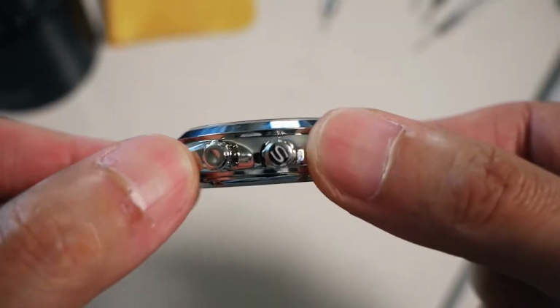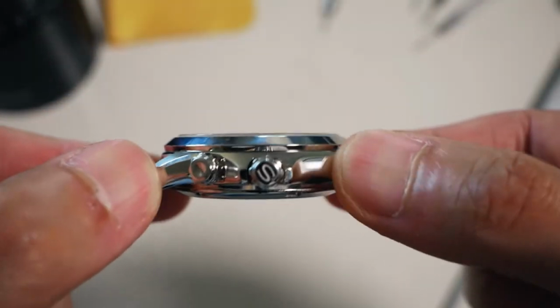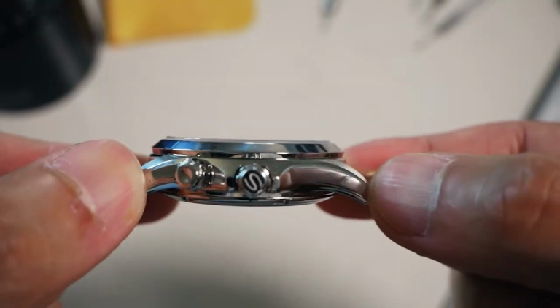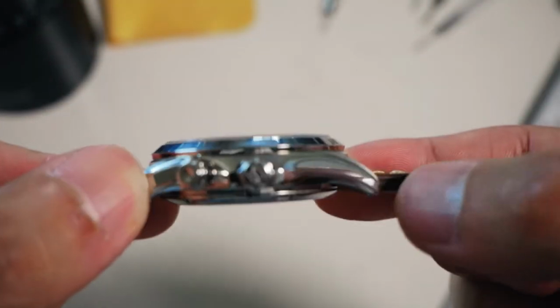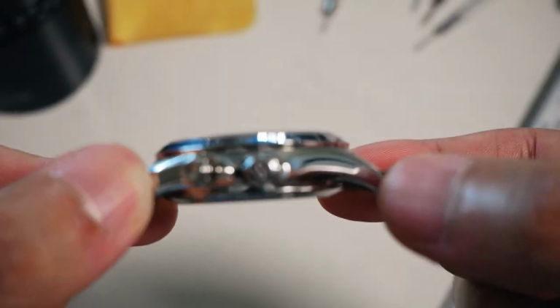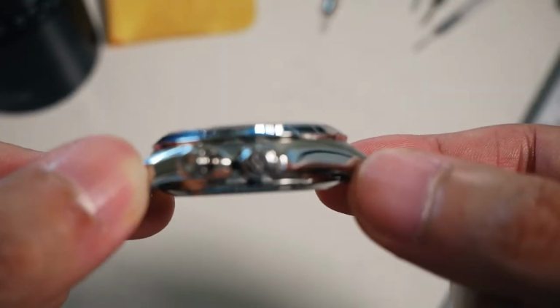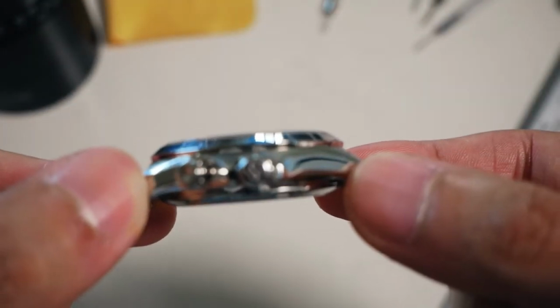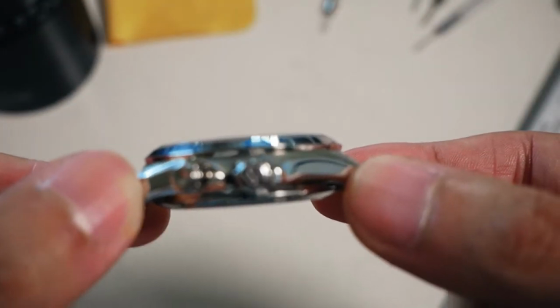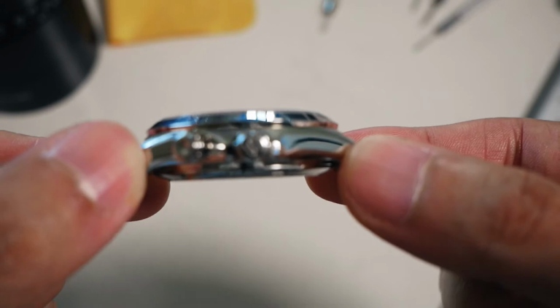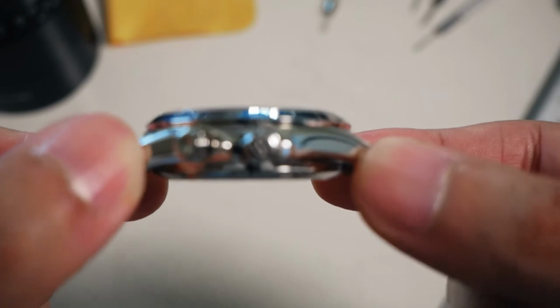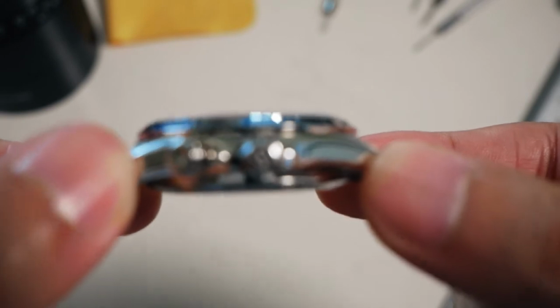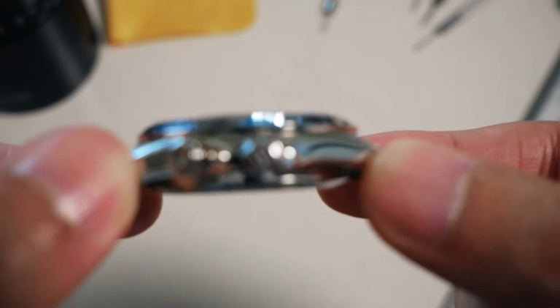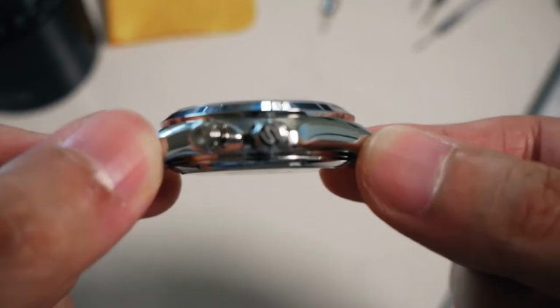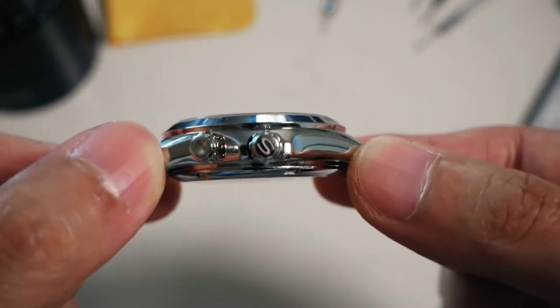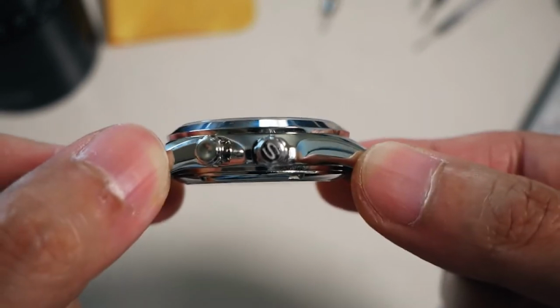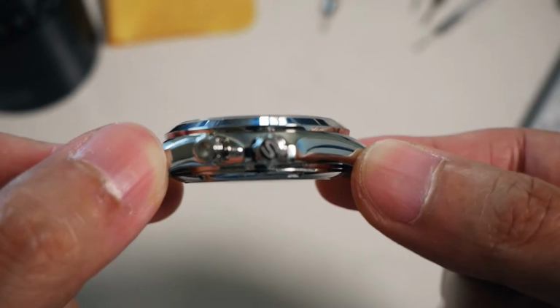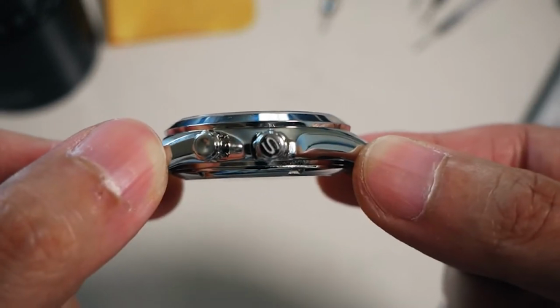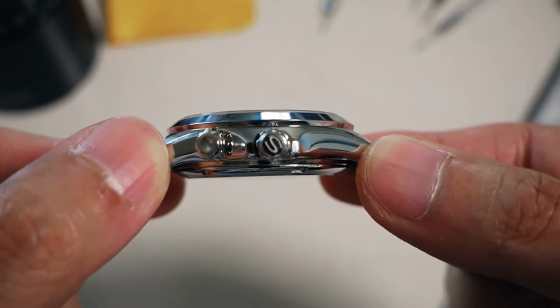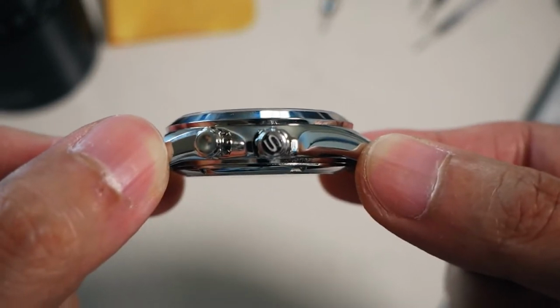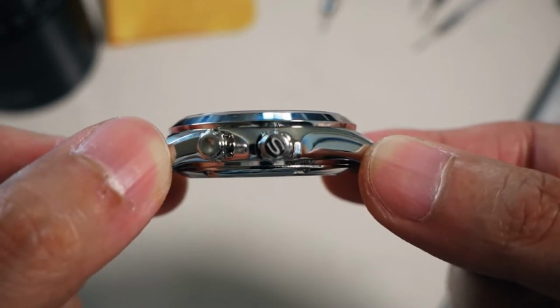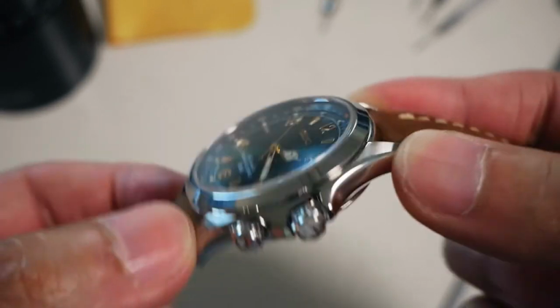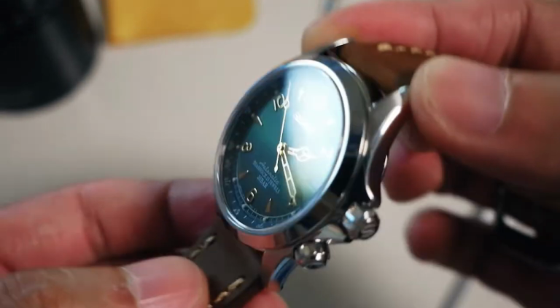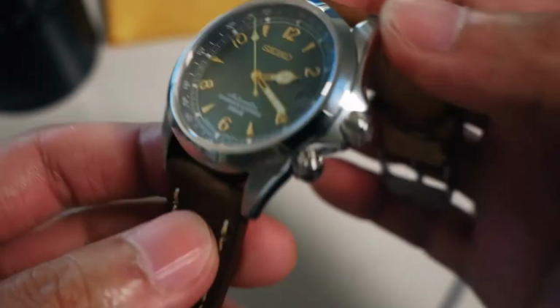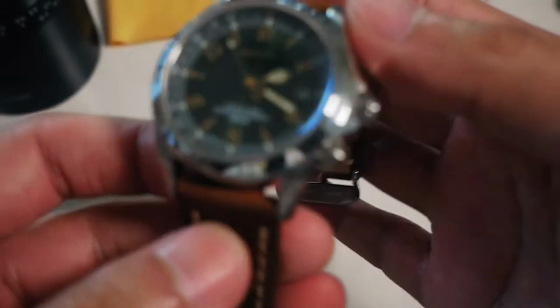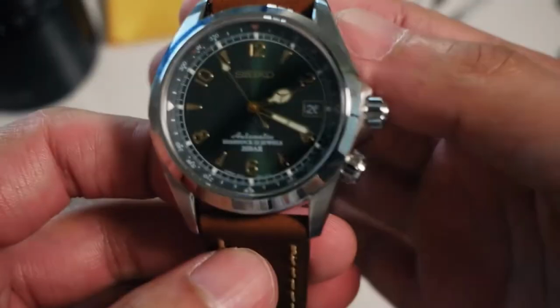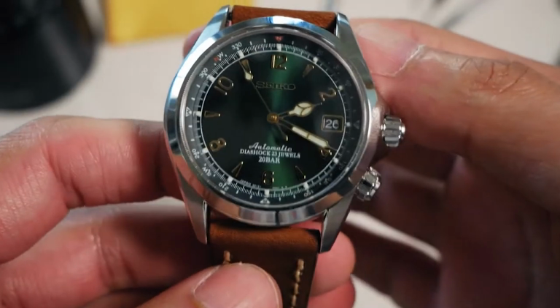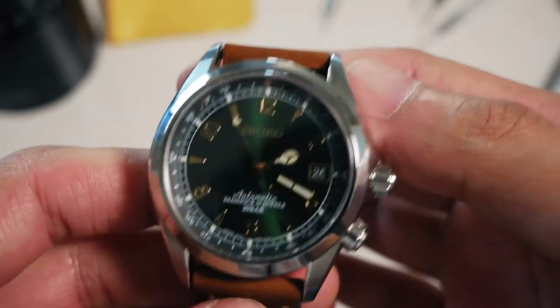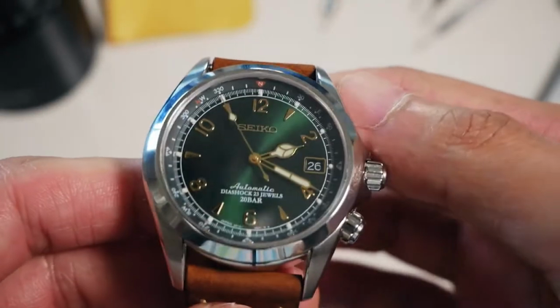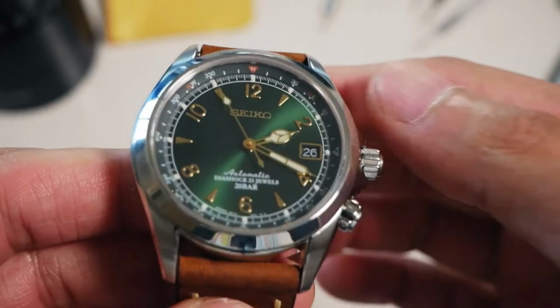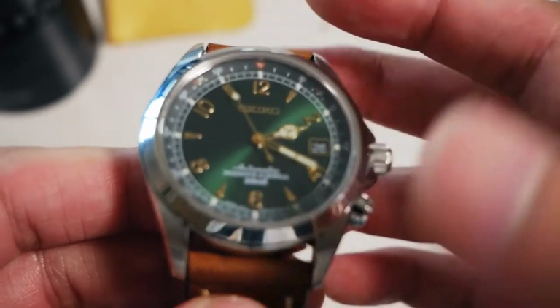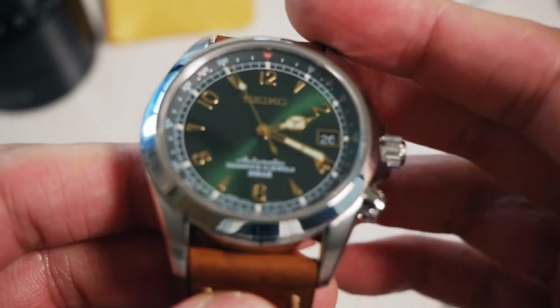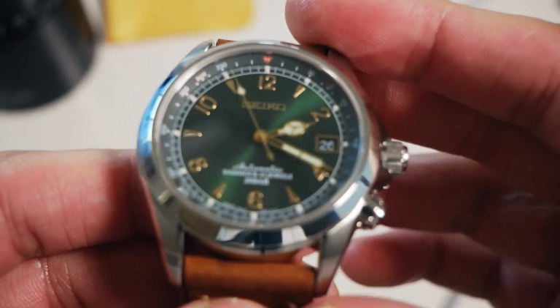Even the crown is signed. The attention to detail for the price range it was supposed to be at is very, very good.